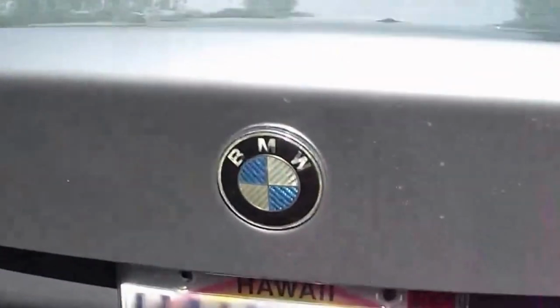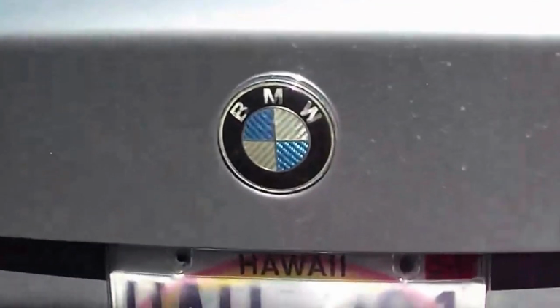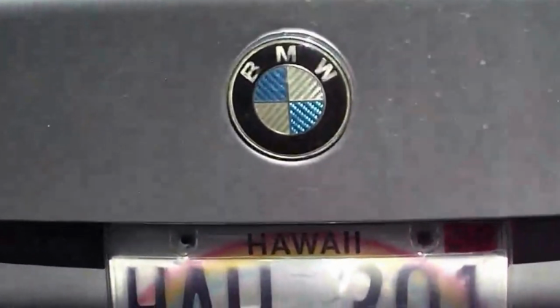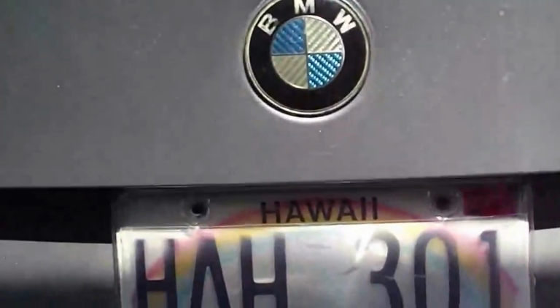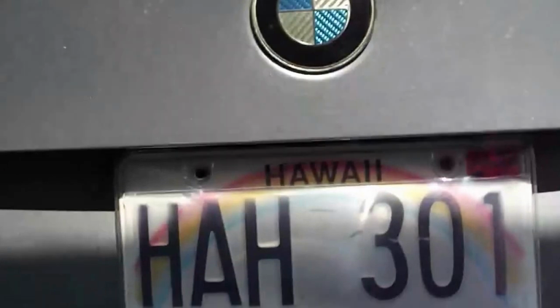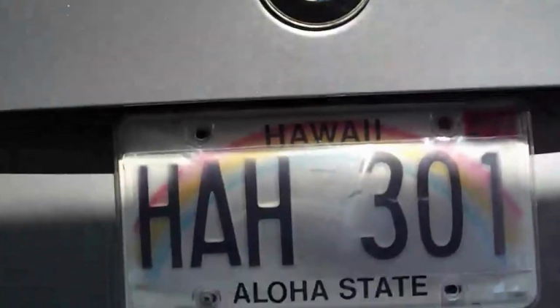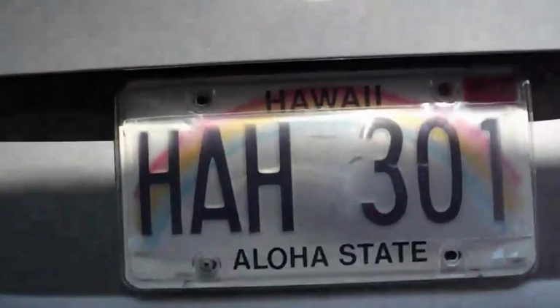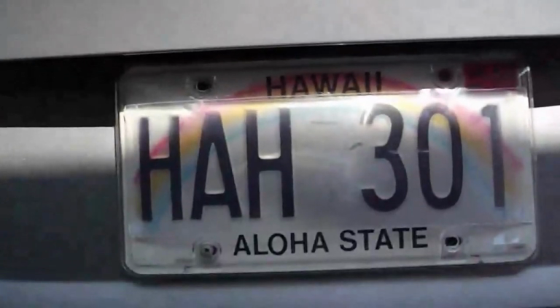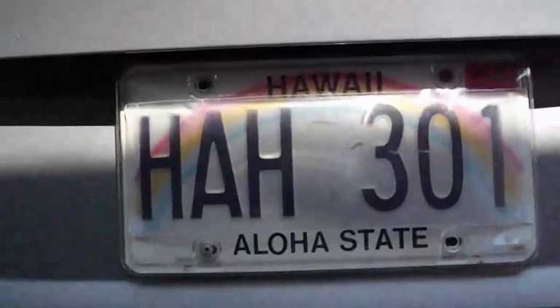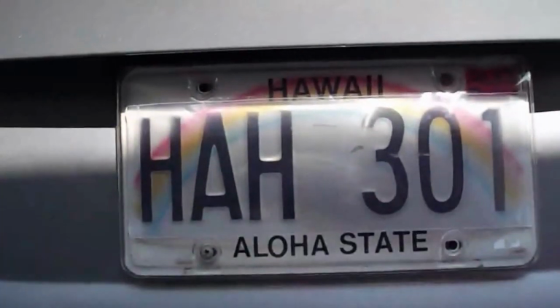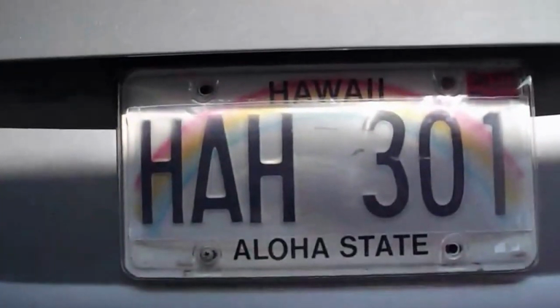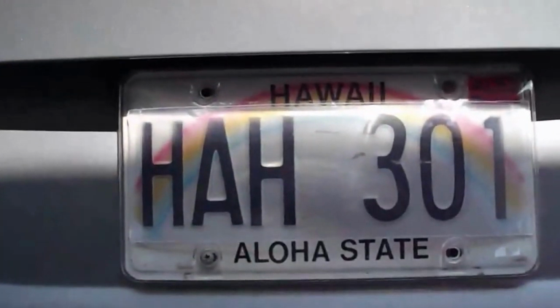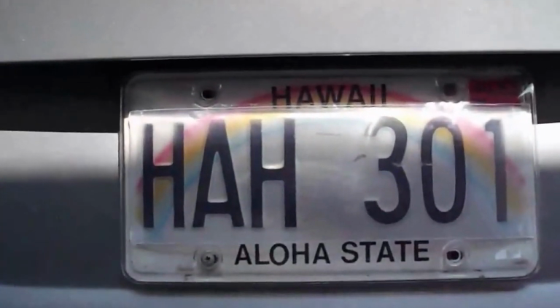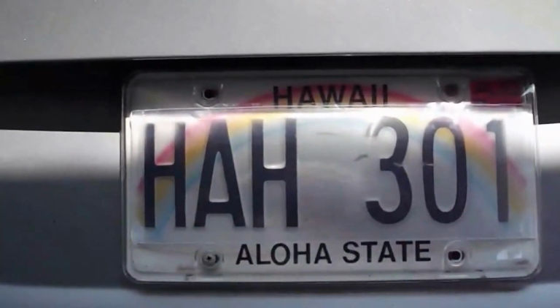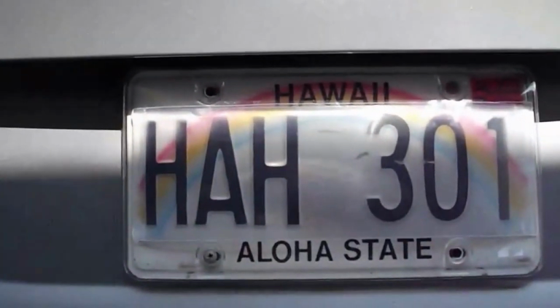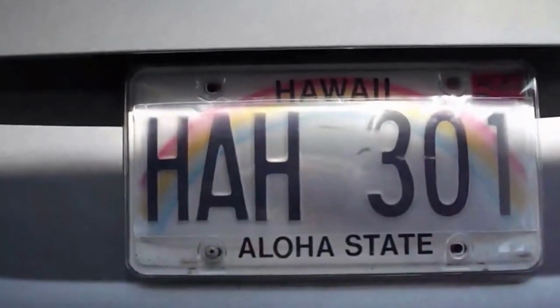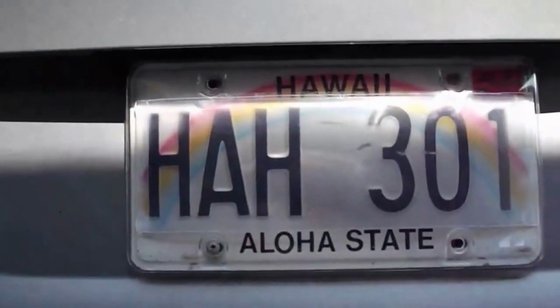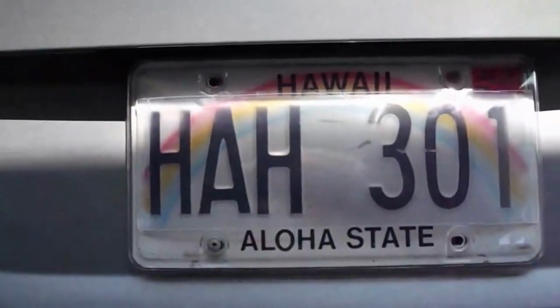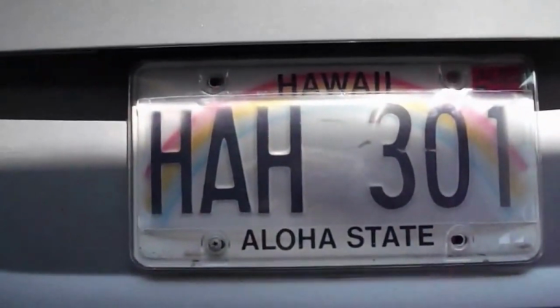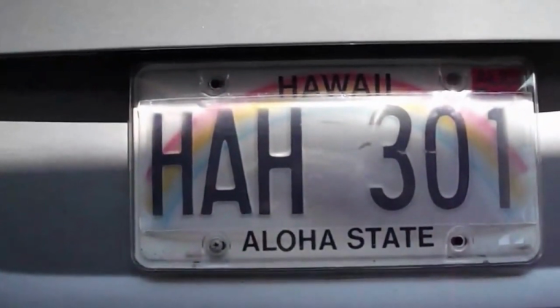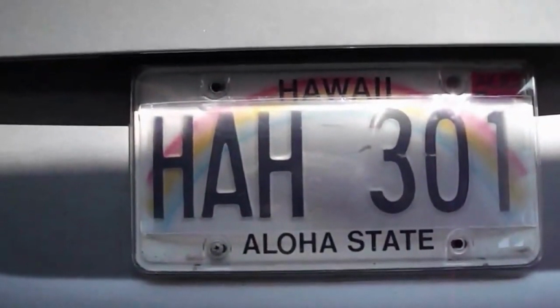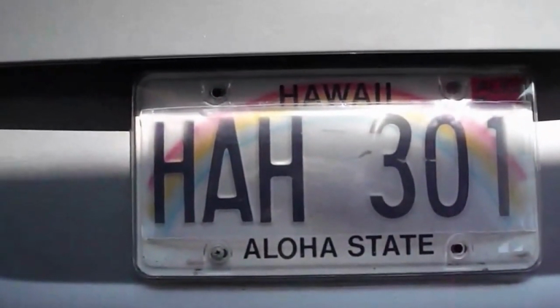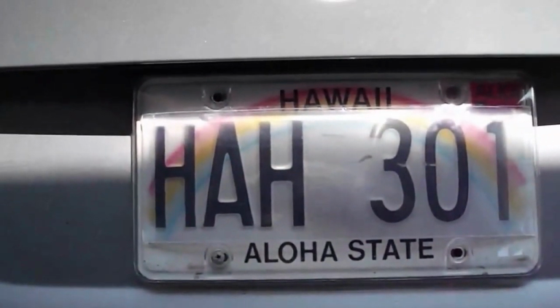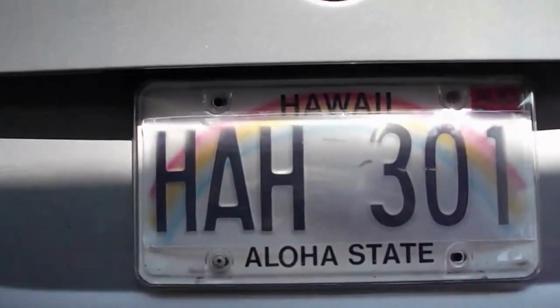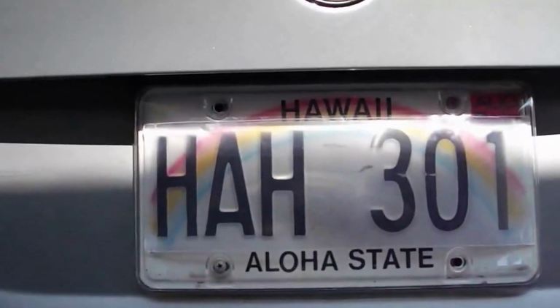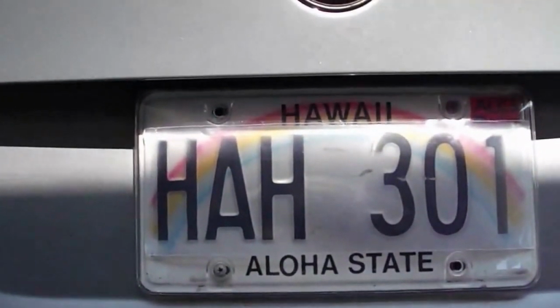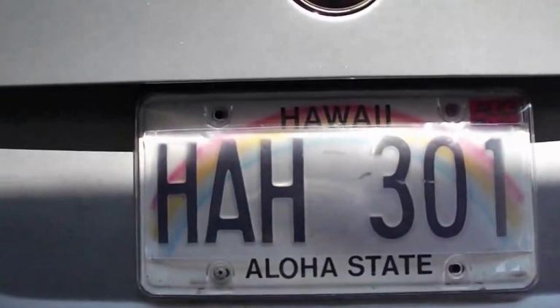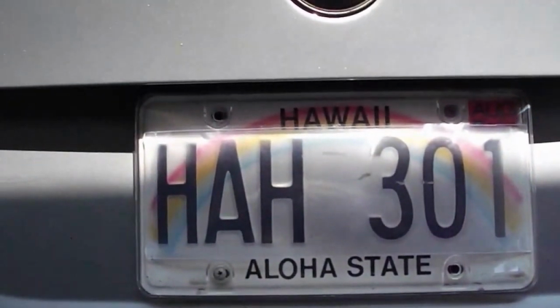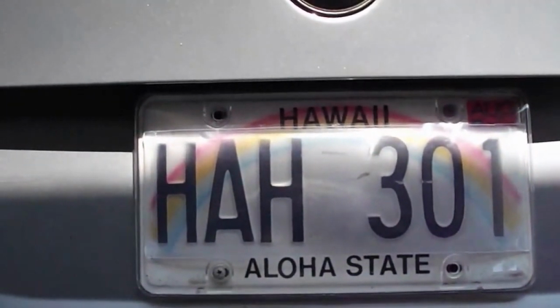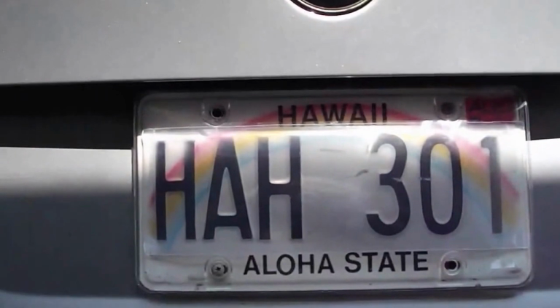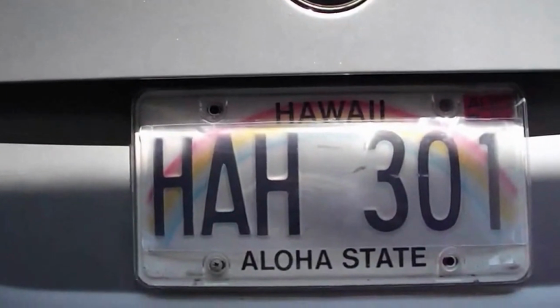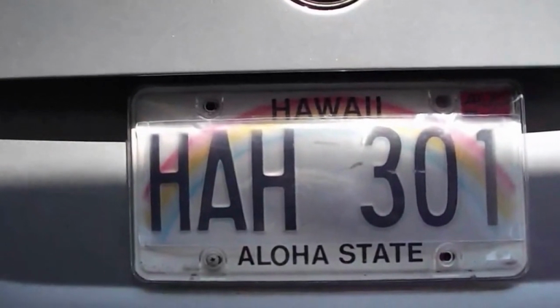But when you're up close, you can clearly see through it — it doesn't distort any of the characters. And it's quite inconspicuous.